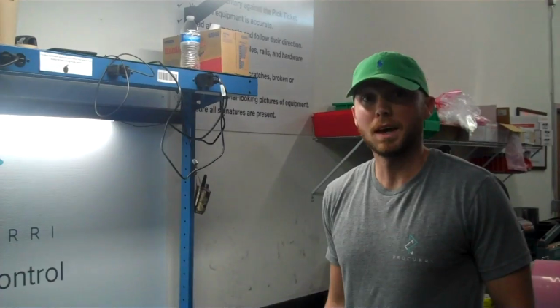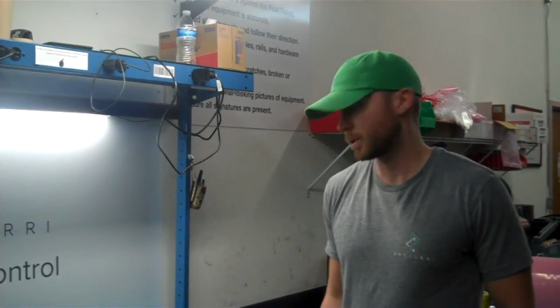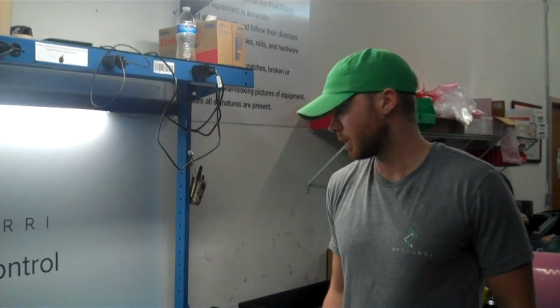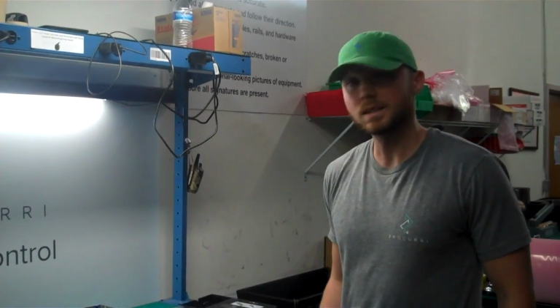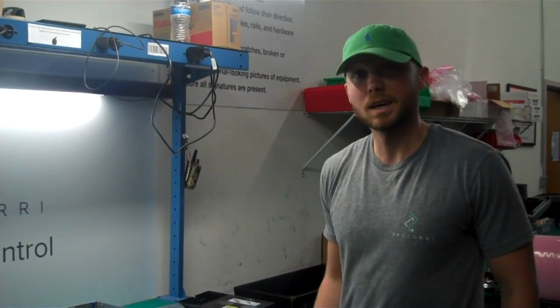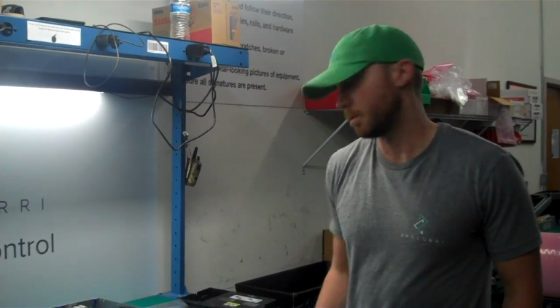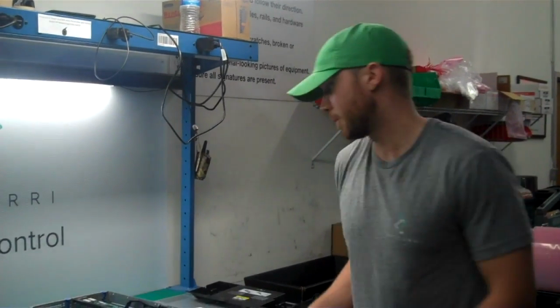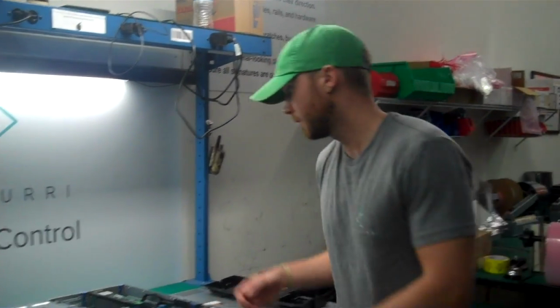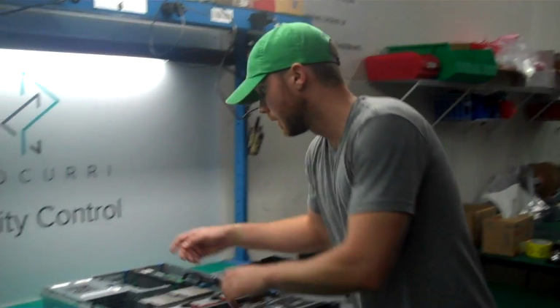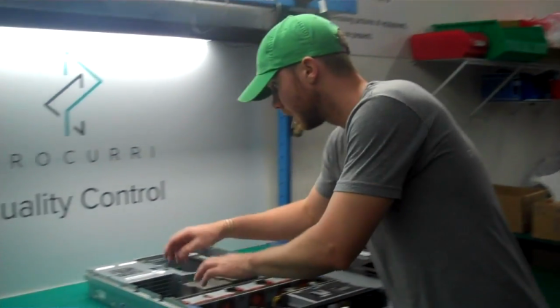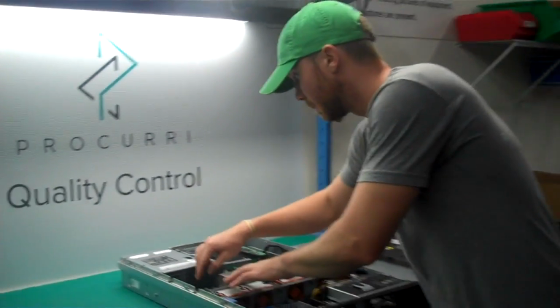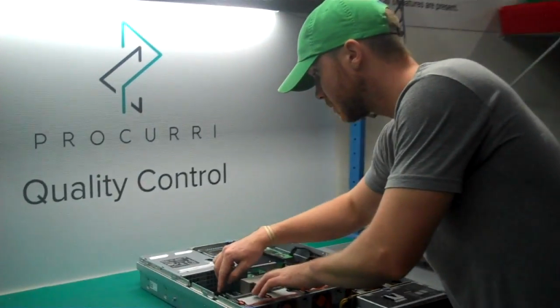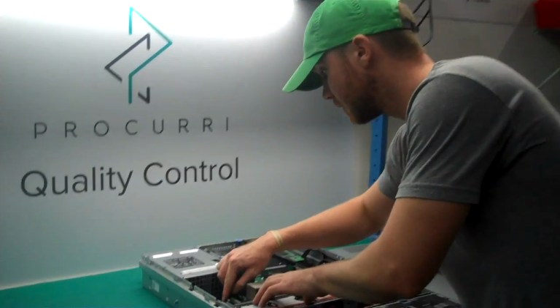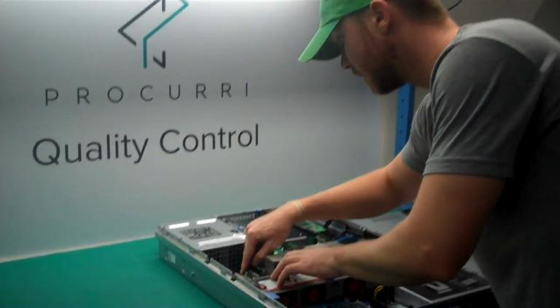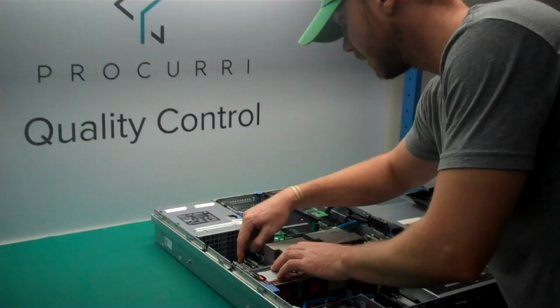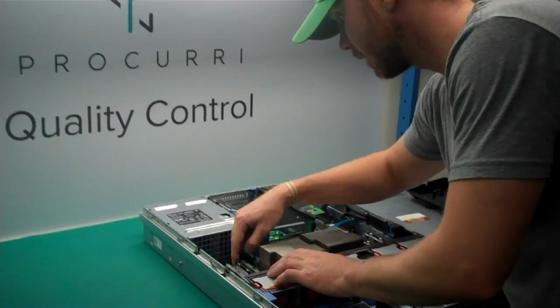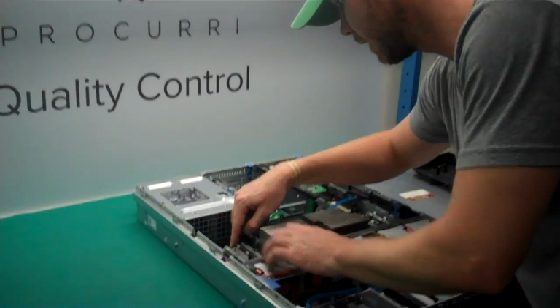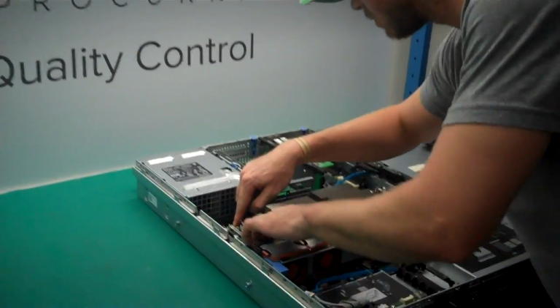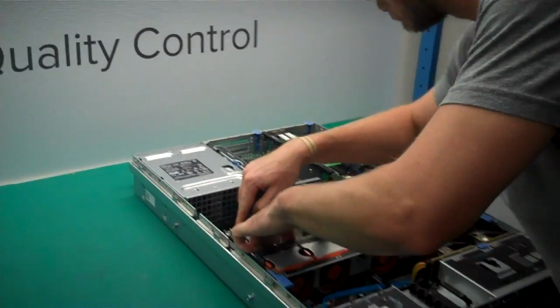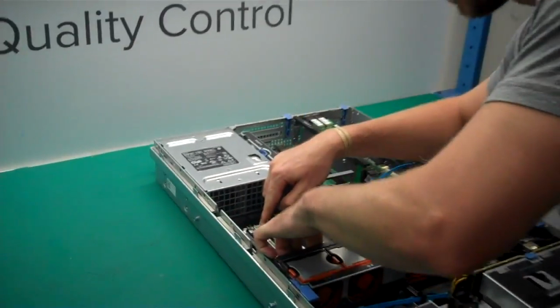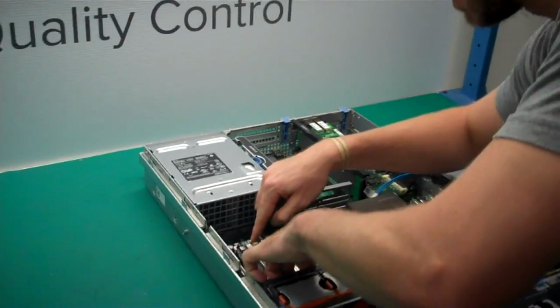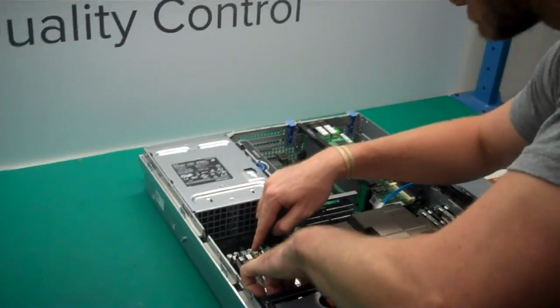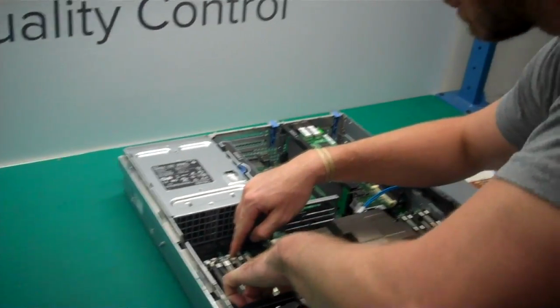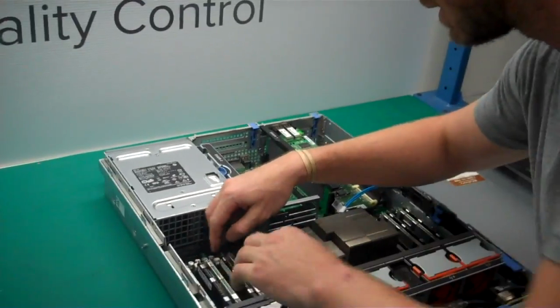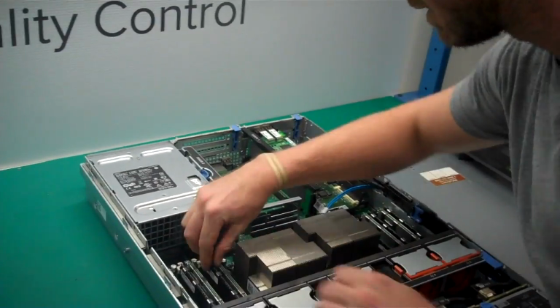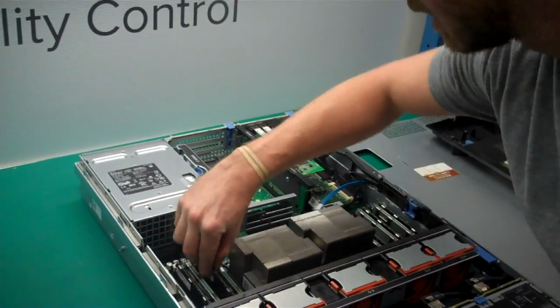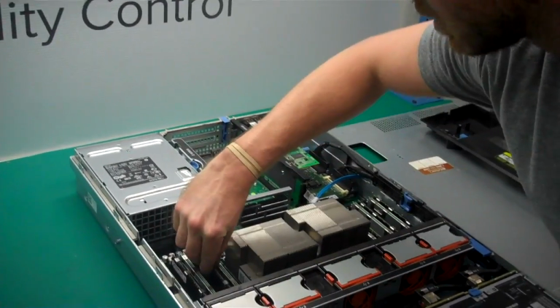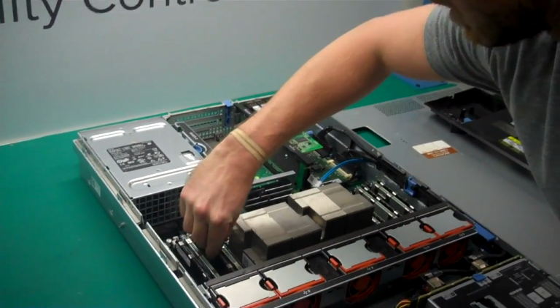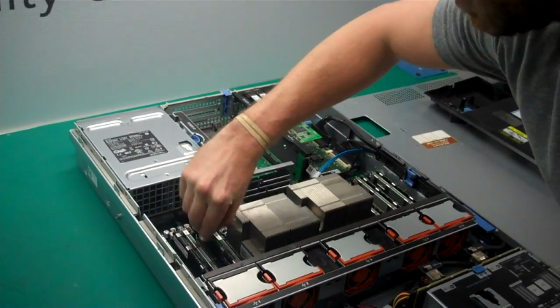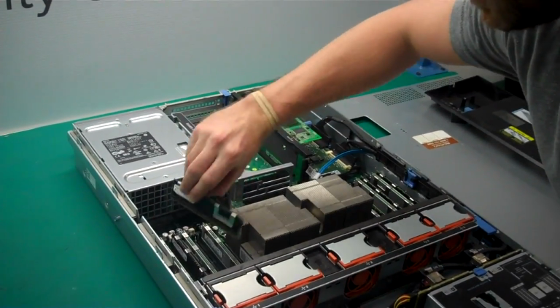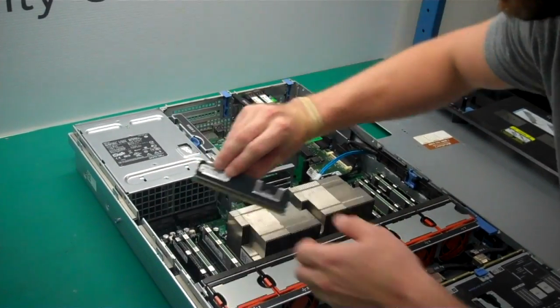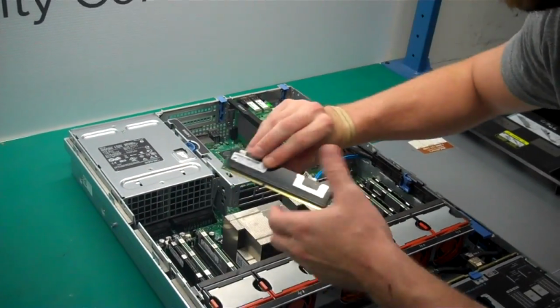Next, we're going to go ahead and take out the memory. As you can see, it has two prongs that keep it in, so we're going to go ahead and pop it out.